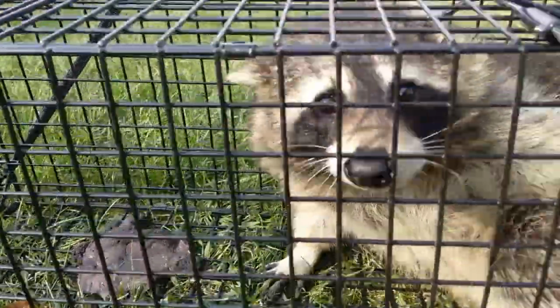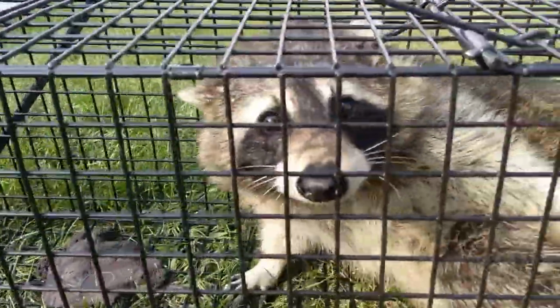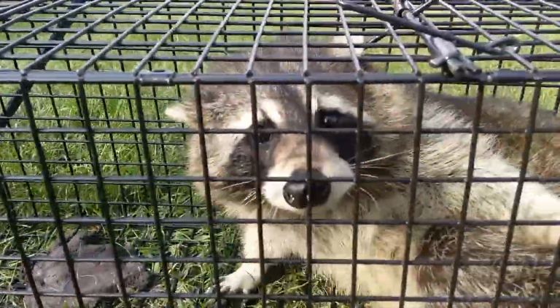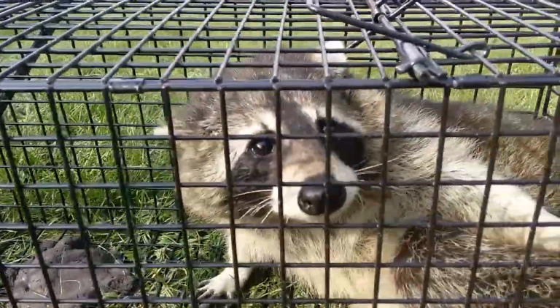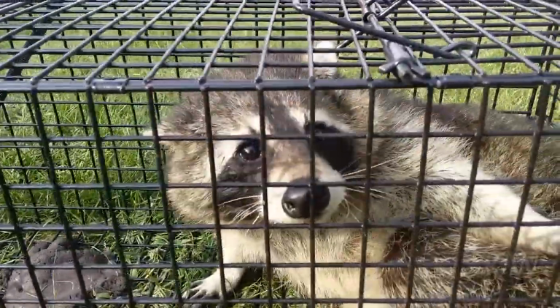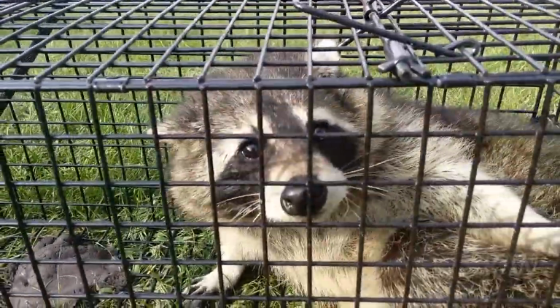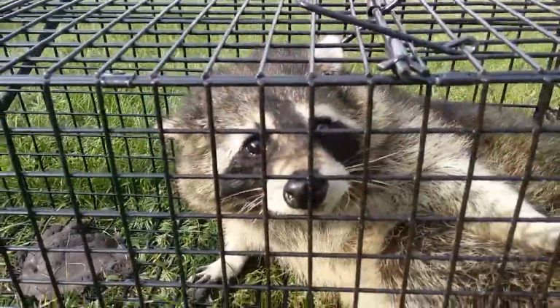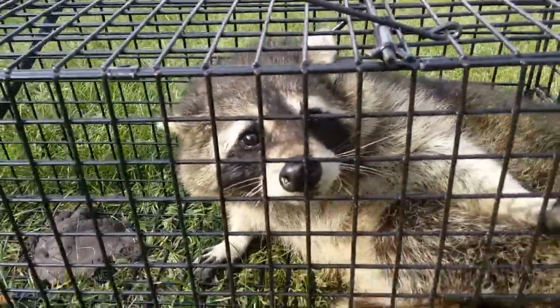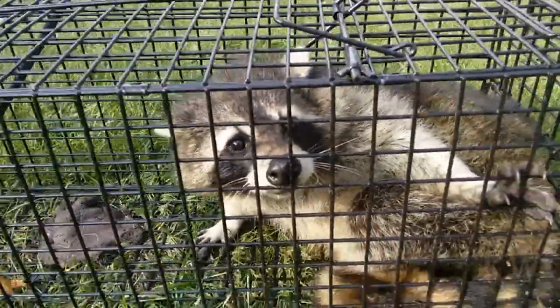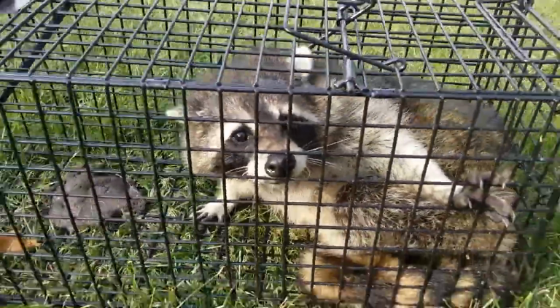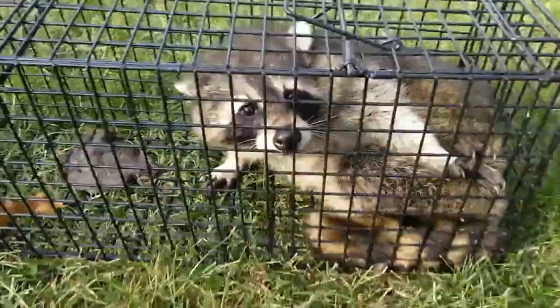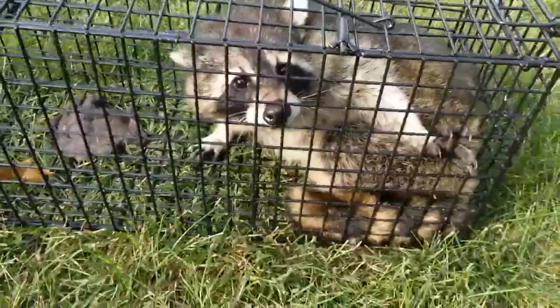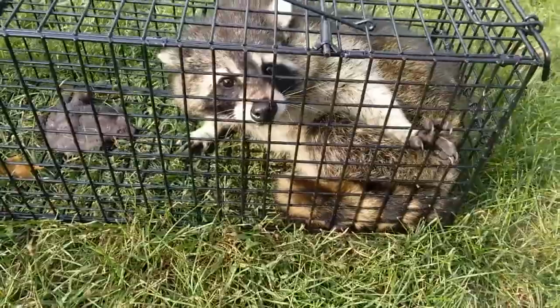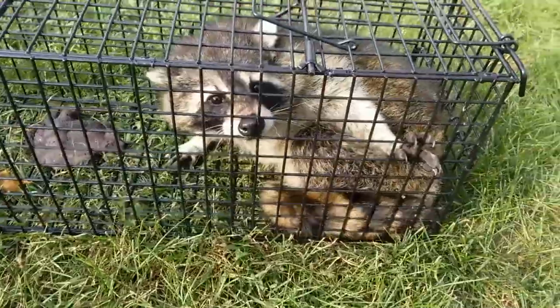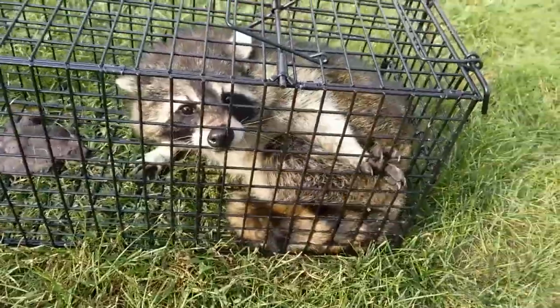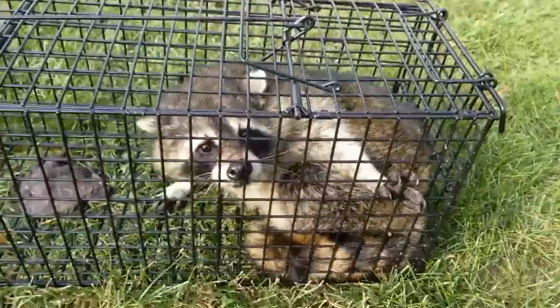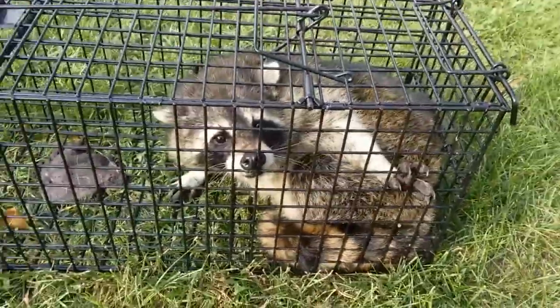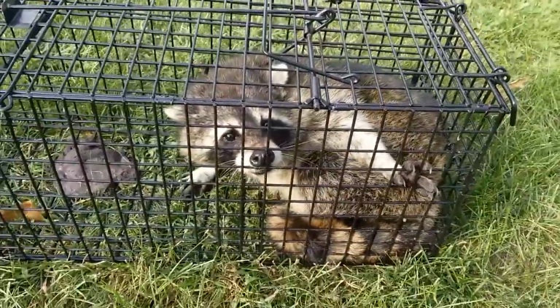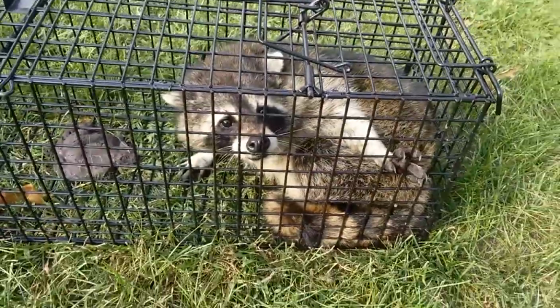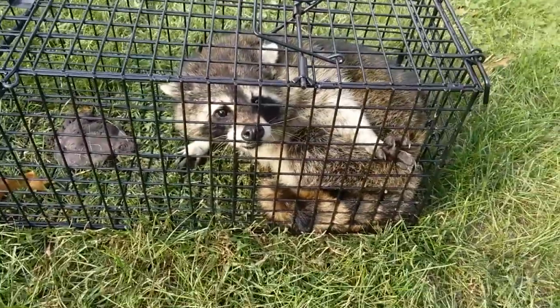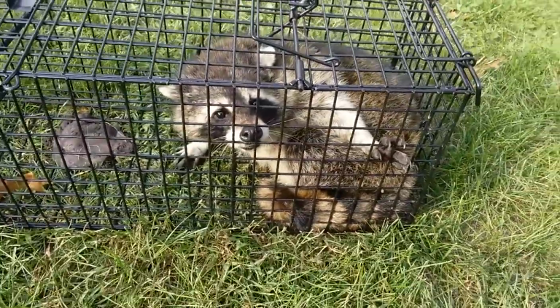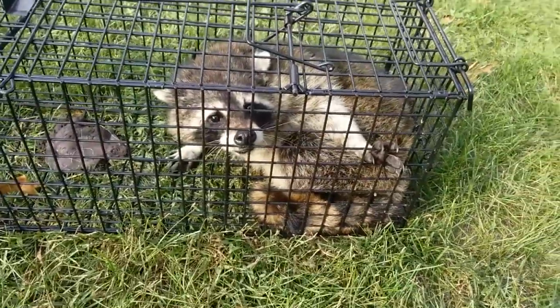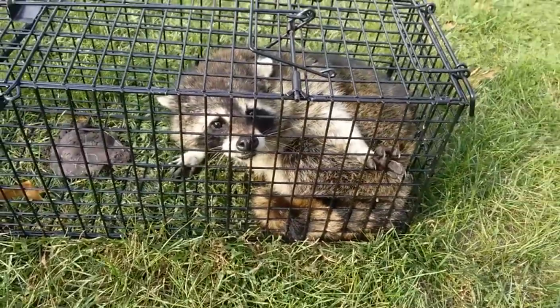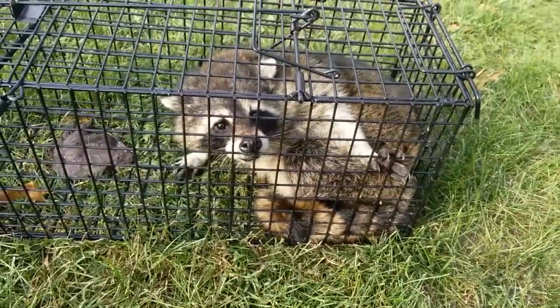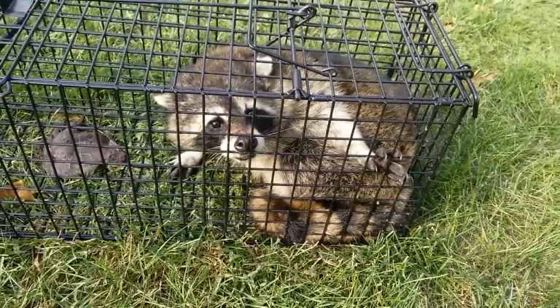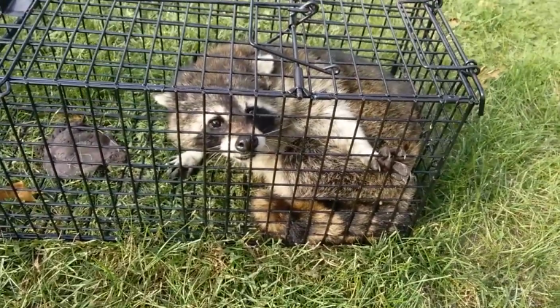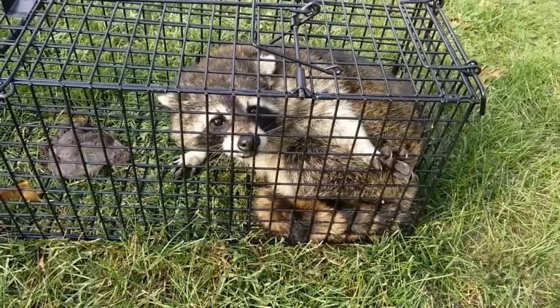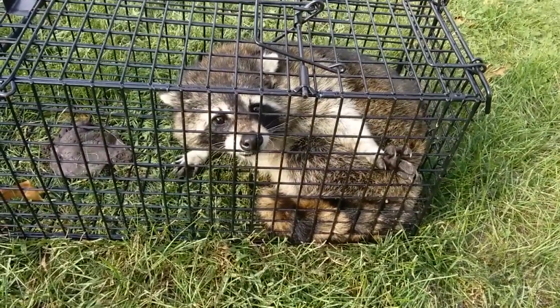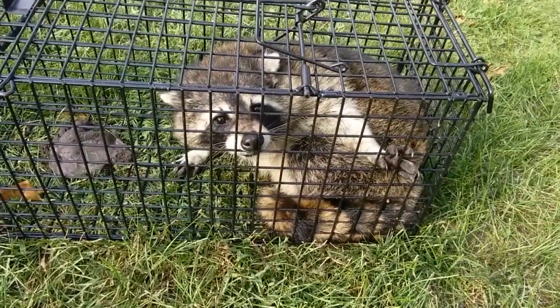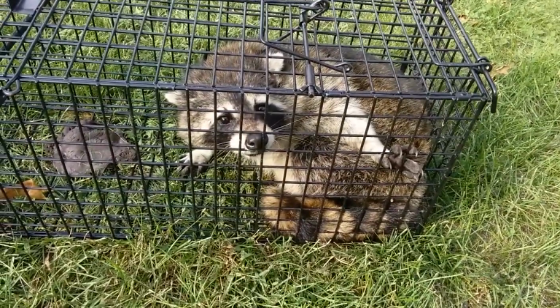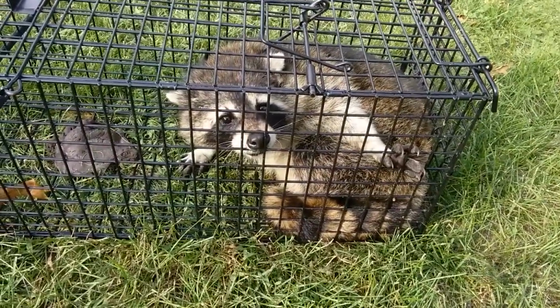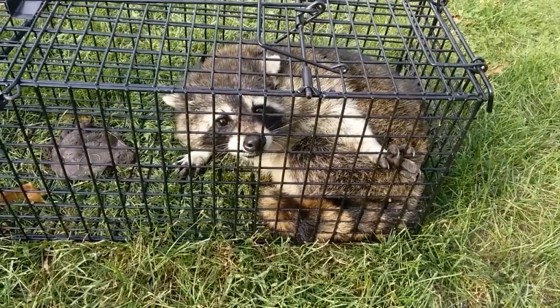Looks like he's getting a little ornery, barely even alone. We'll set him free in a minute. Let's go for a ride.